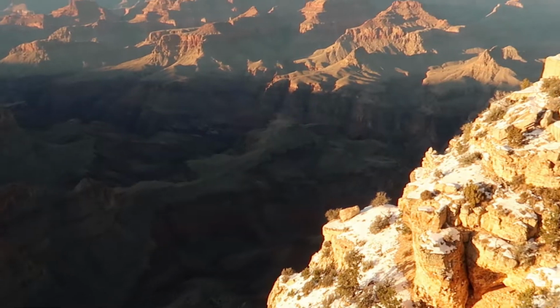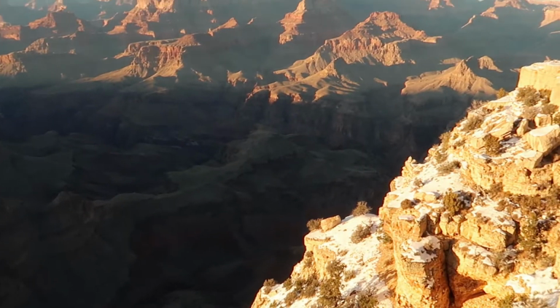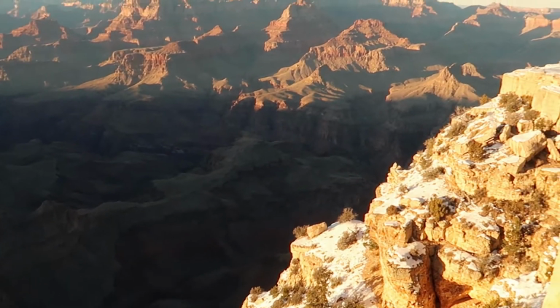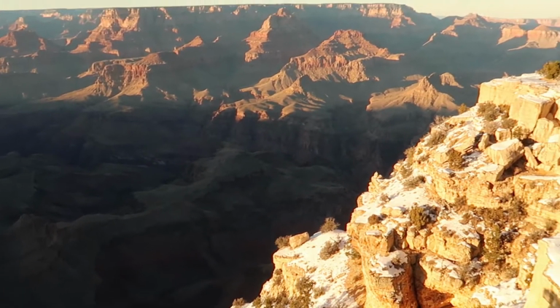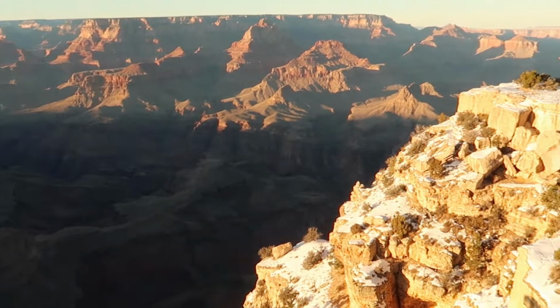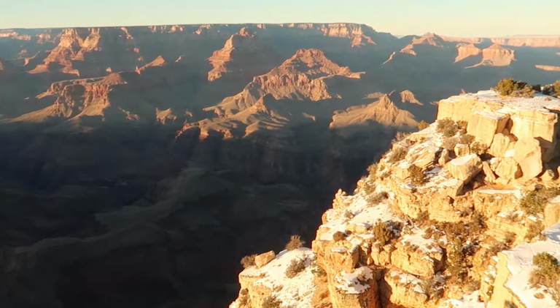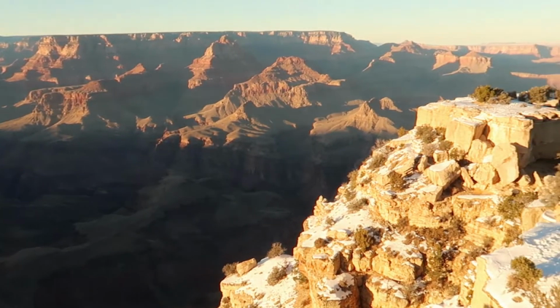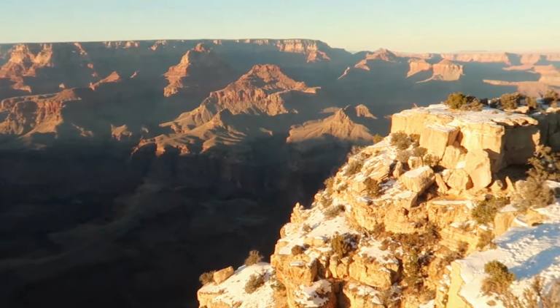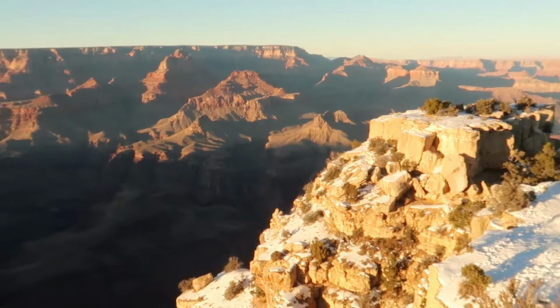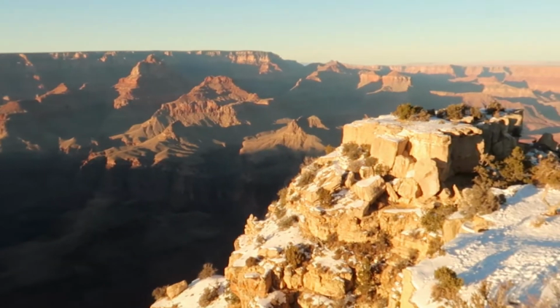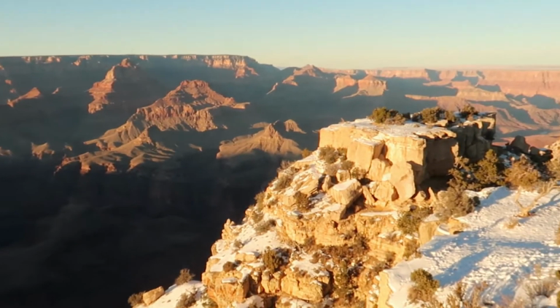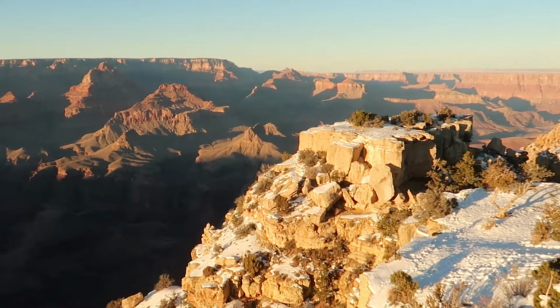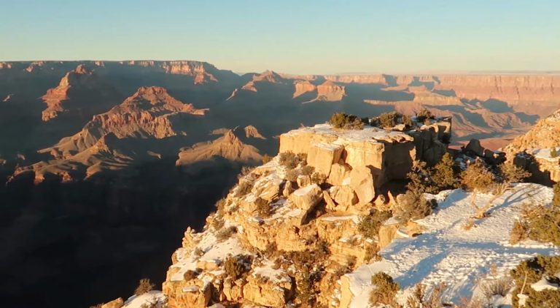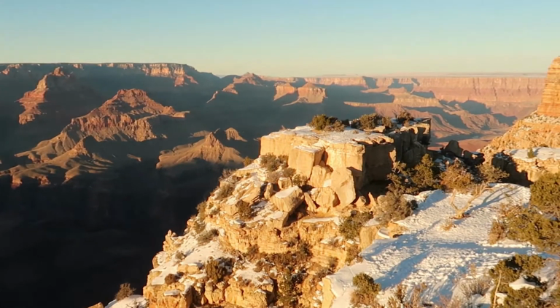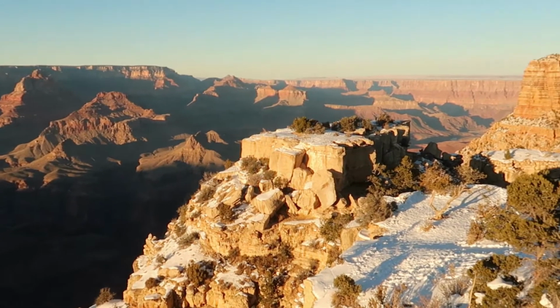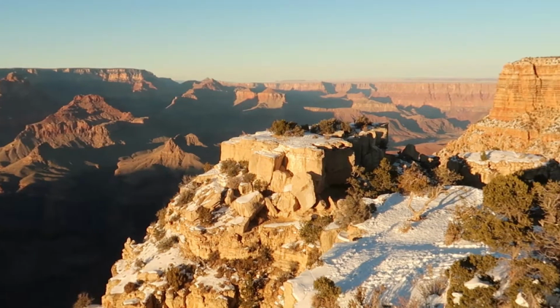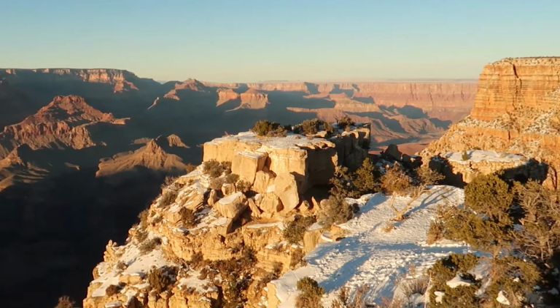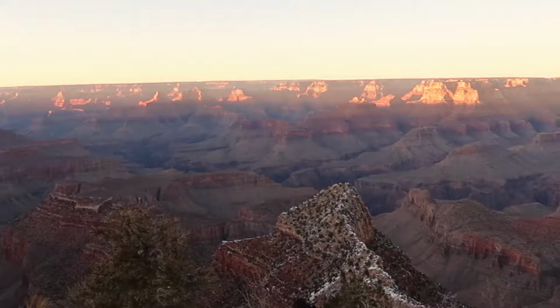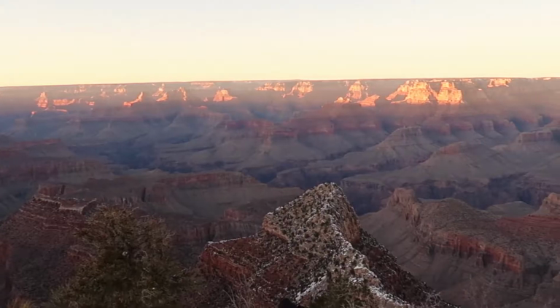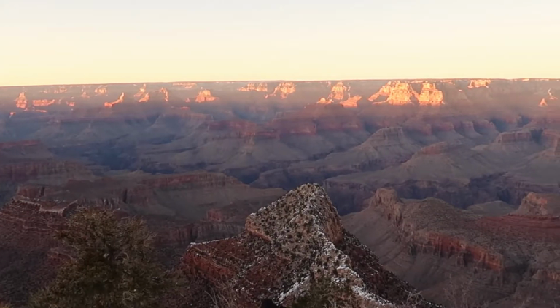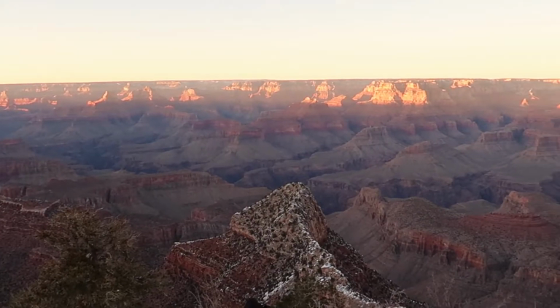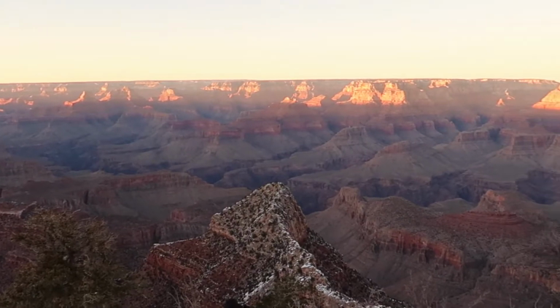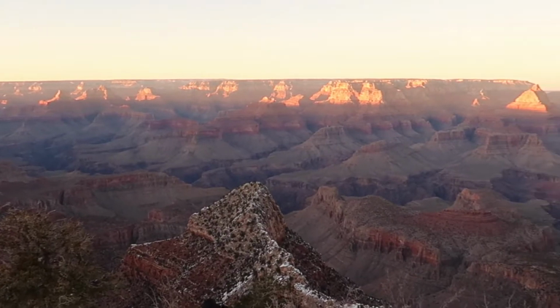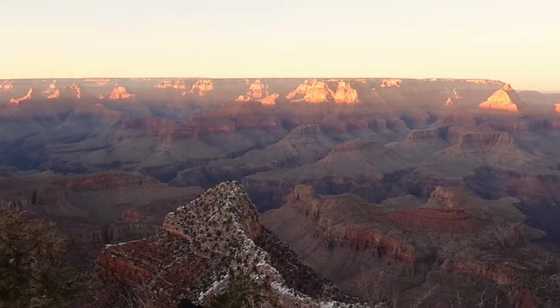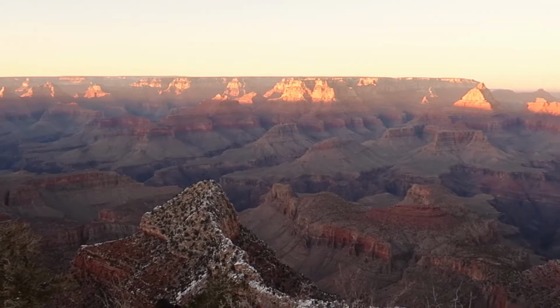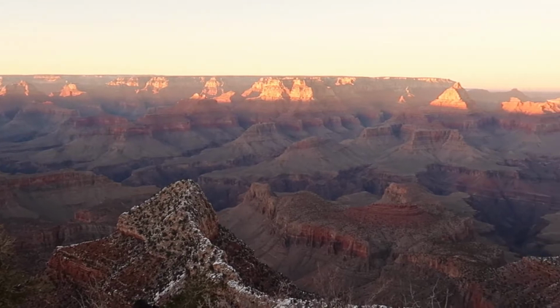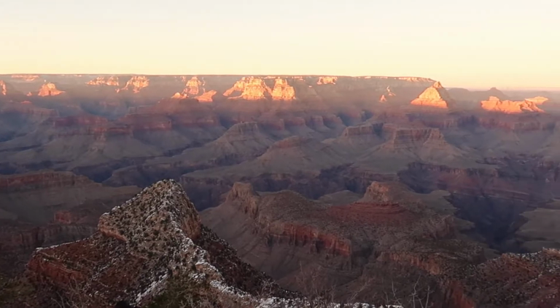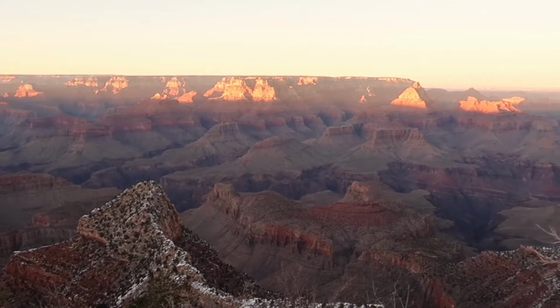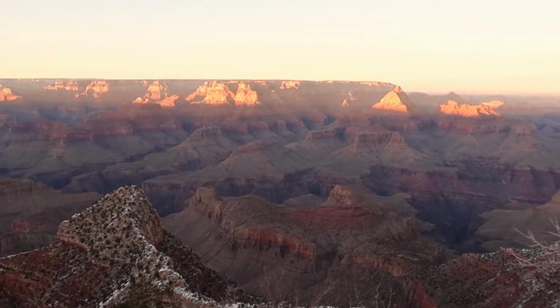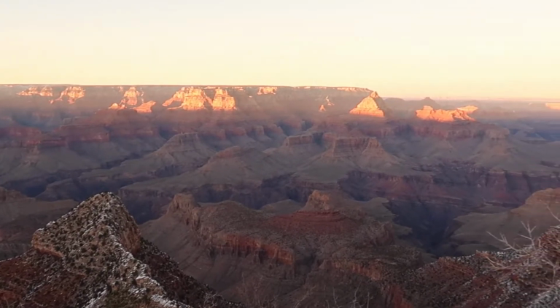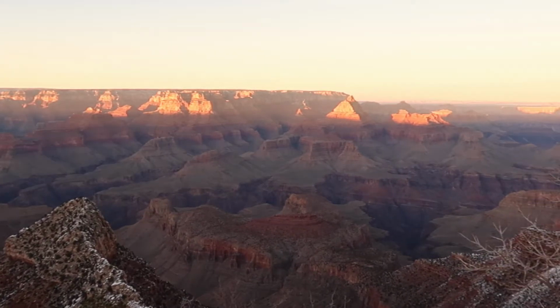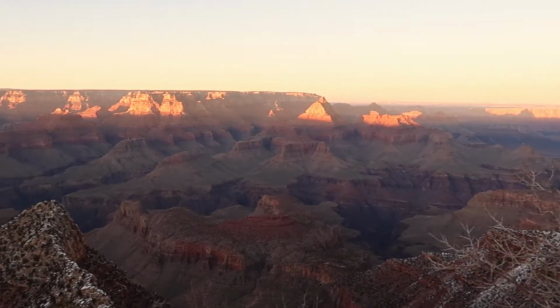This one is called Moran Point. We skipped one since Navajo because it was pretty close and we thought it might be very similar.